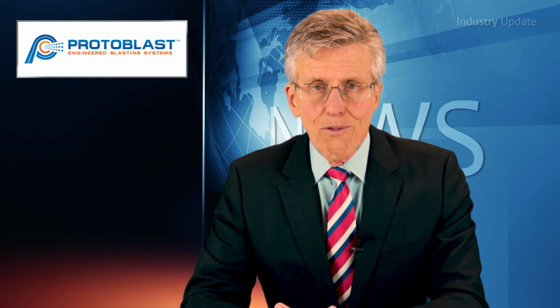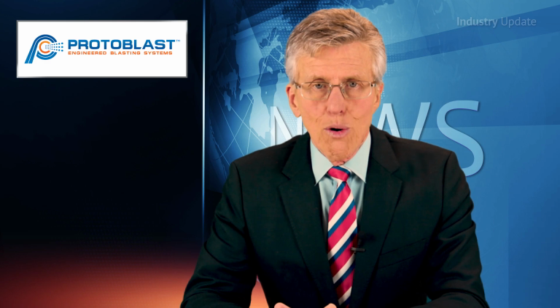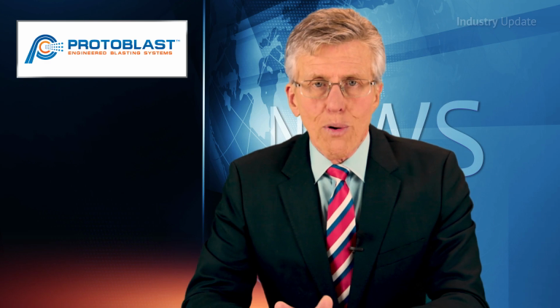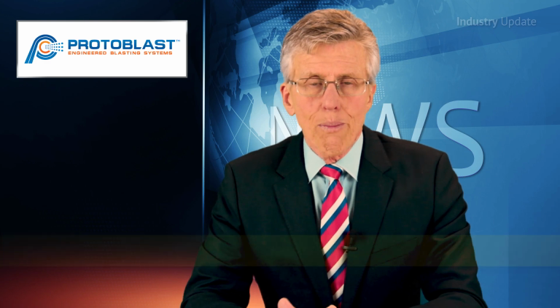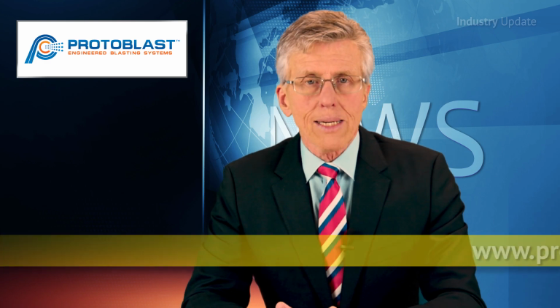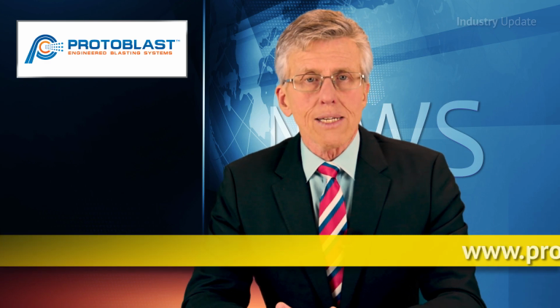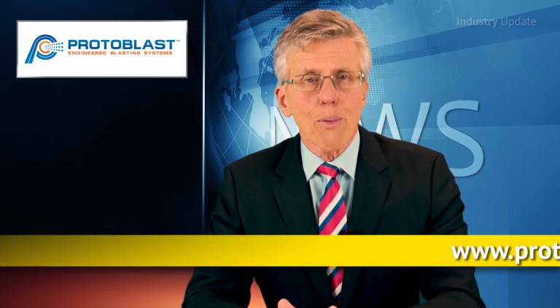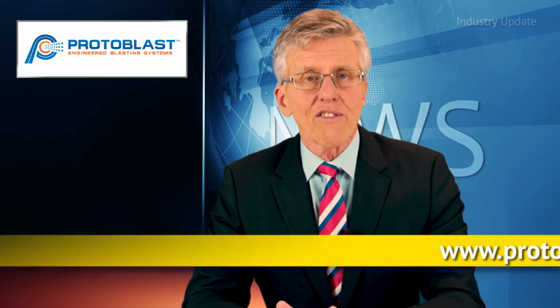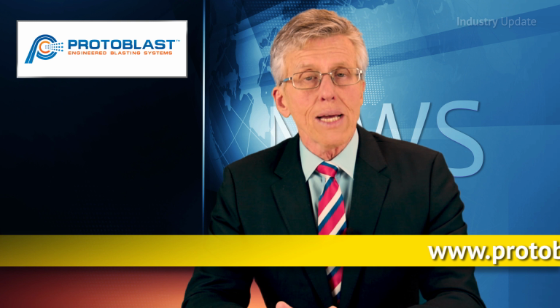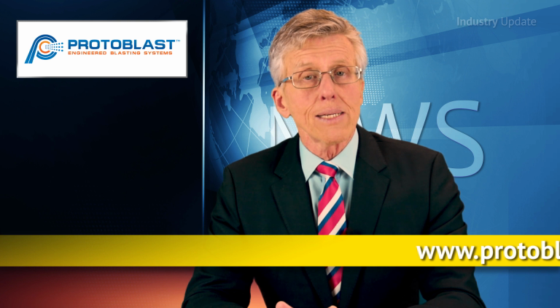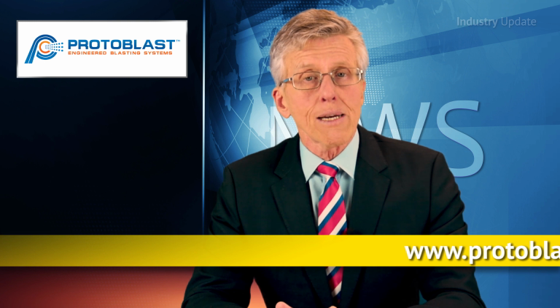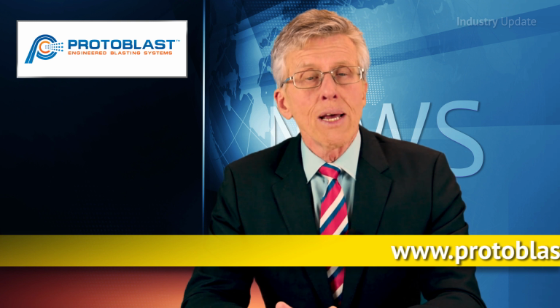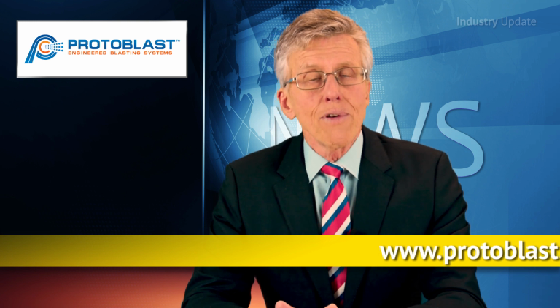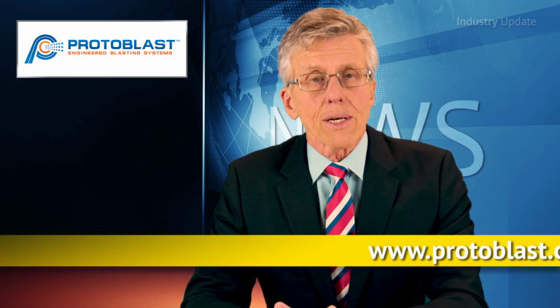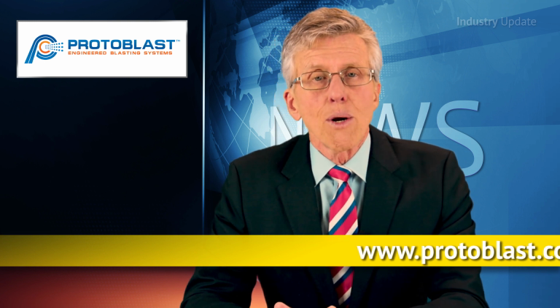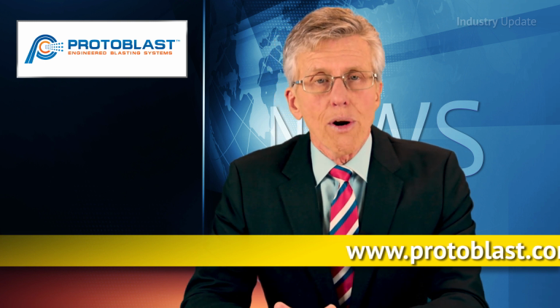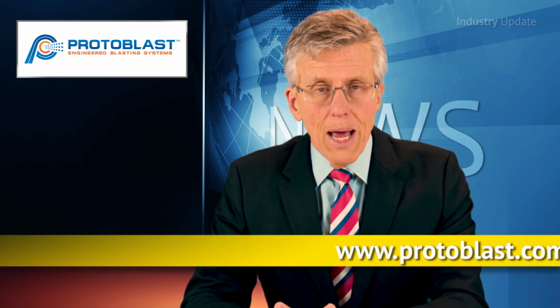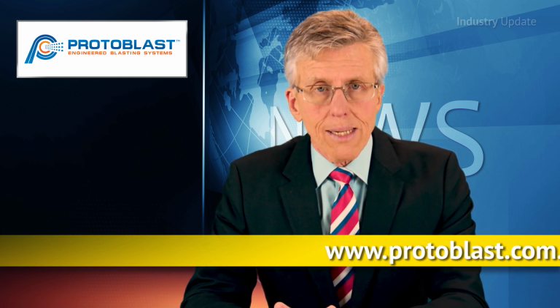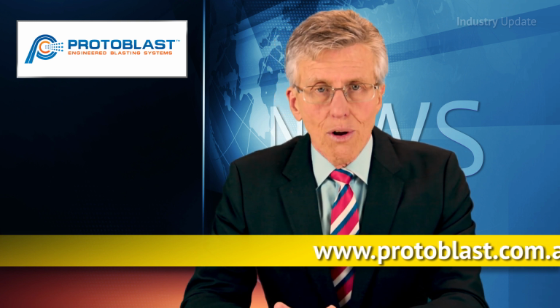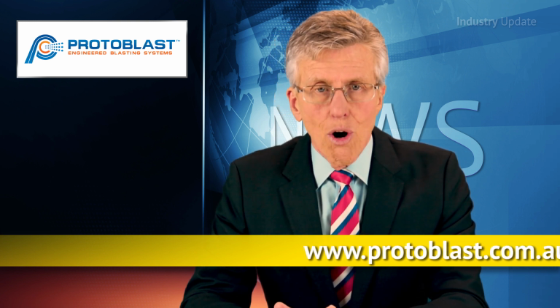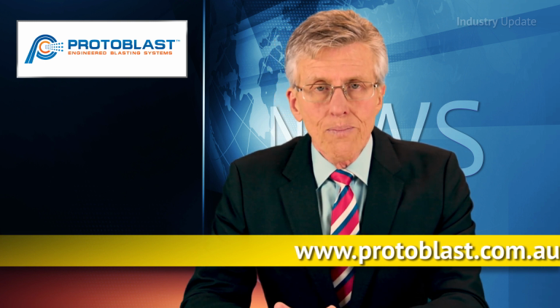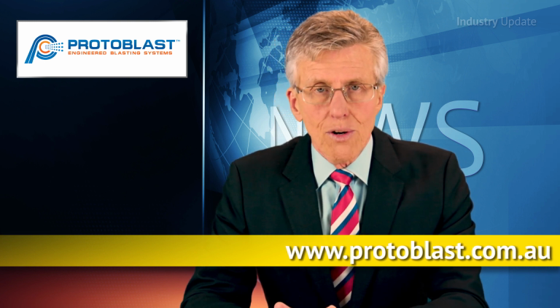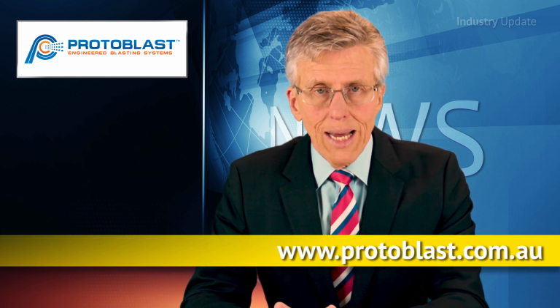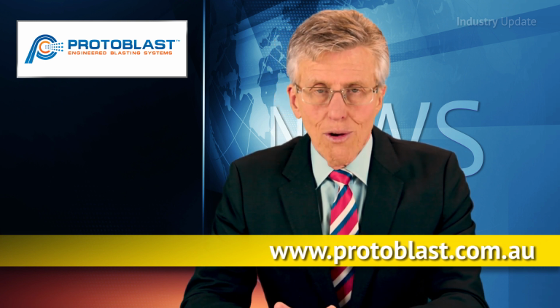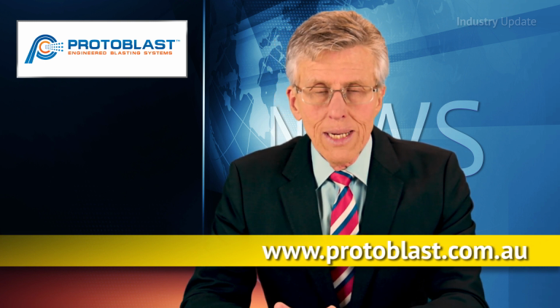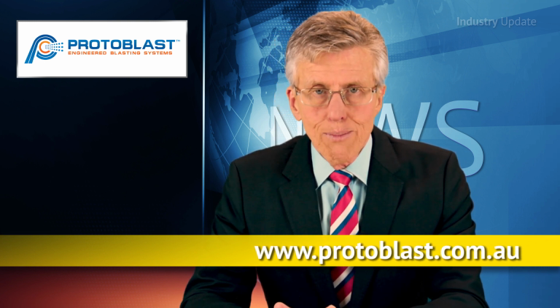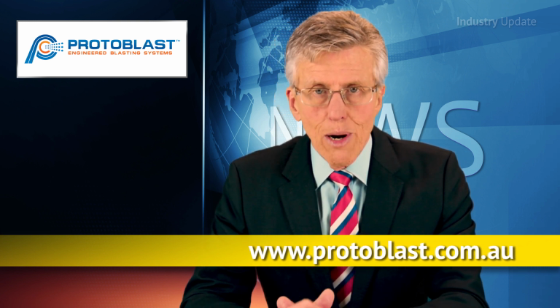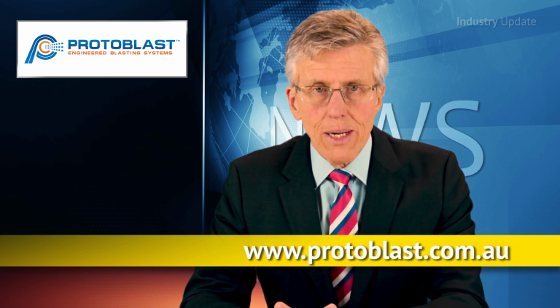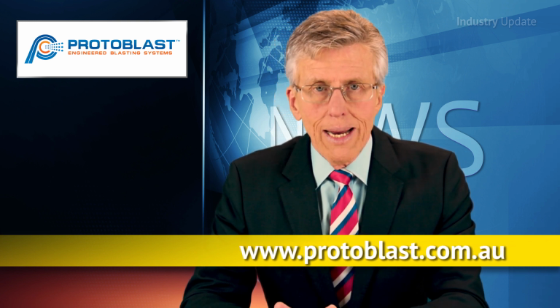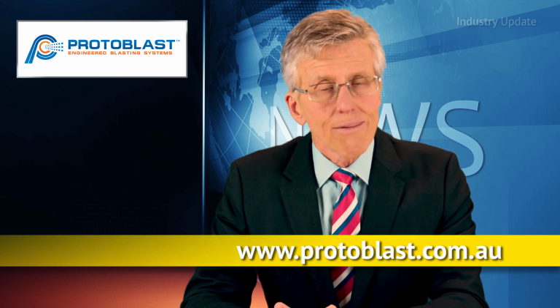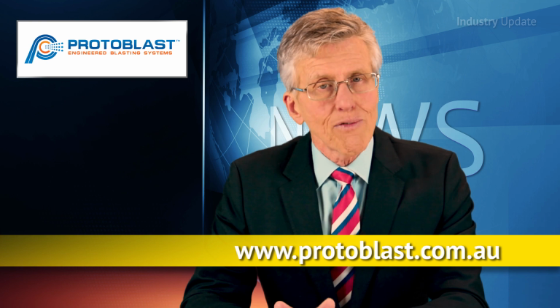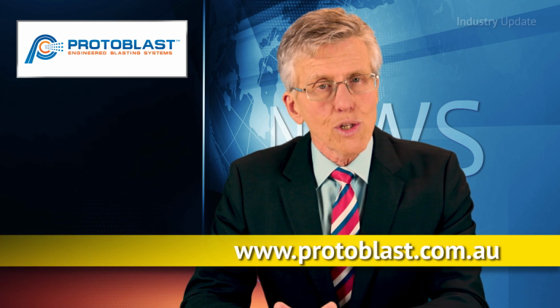For more on Protoblast custom abrasive blasting systems, visit protoblast.com.au. I'm Tim Webster and thanks for watching.